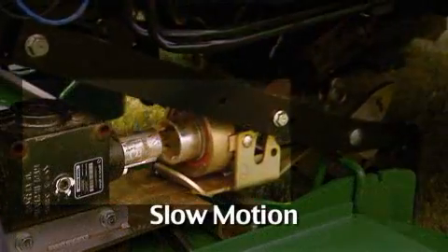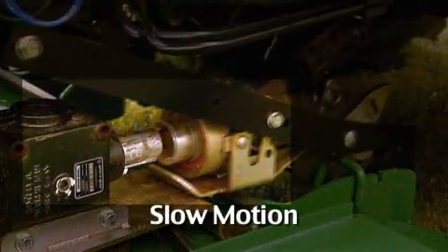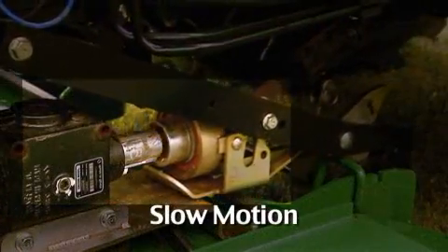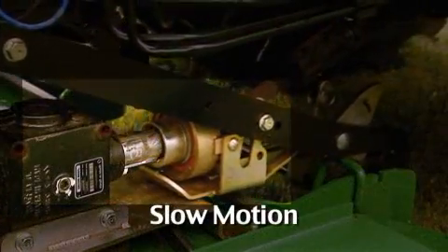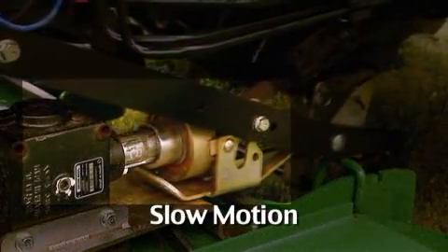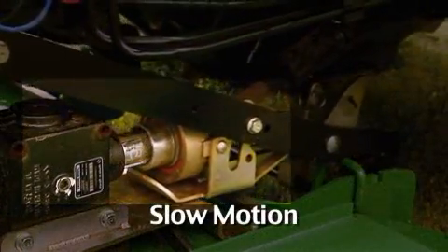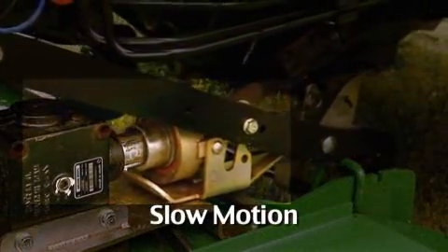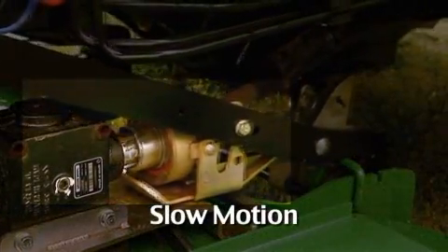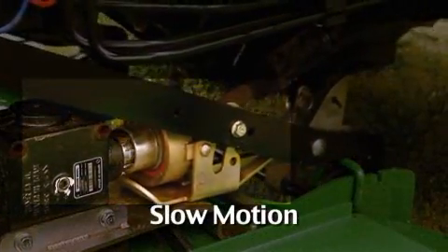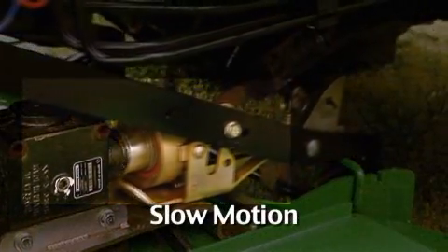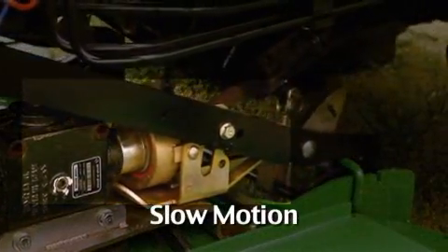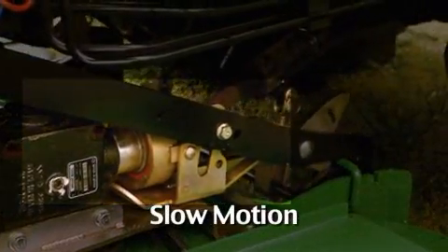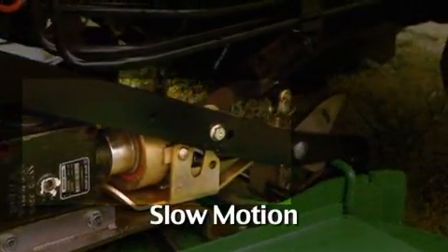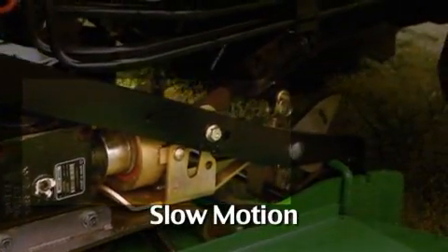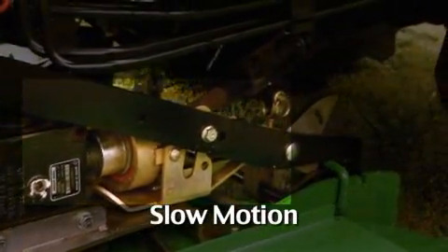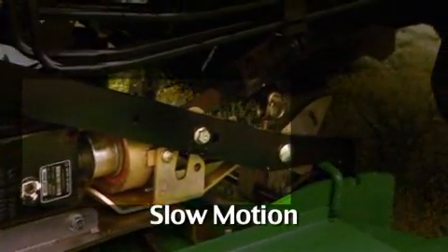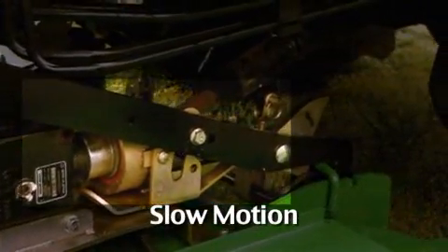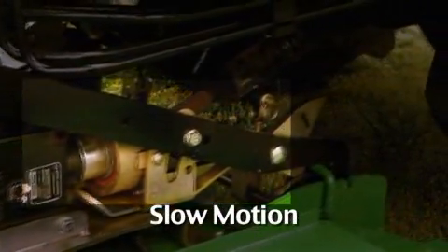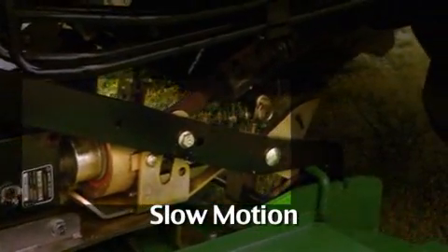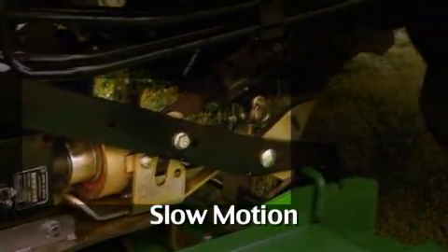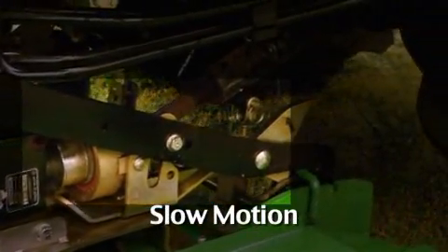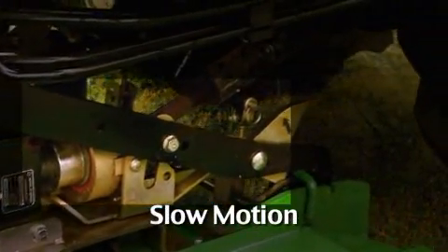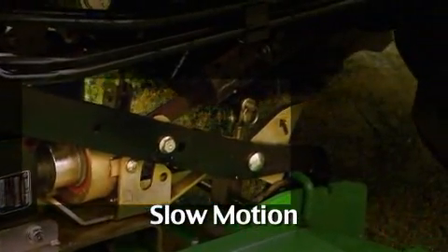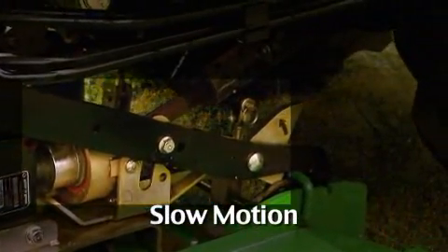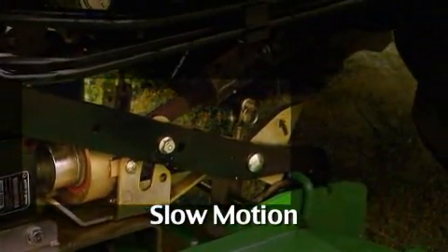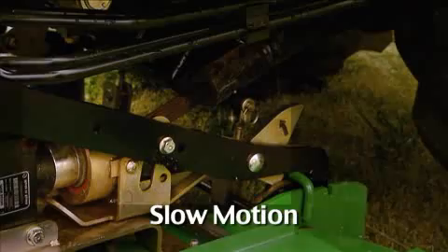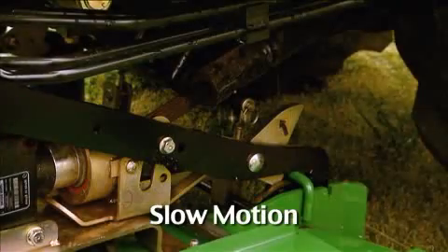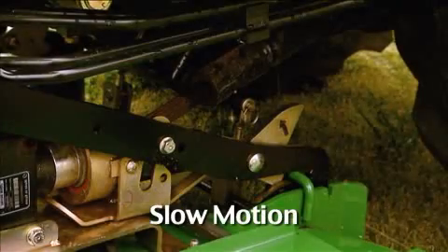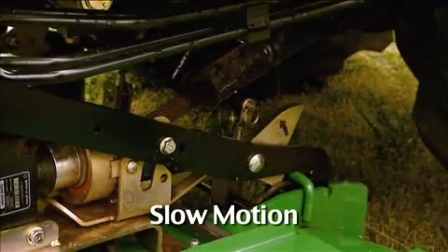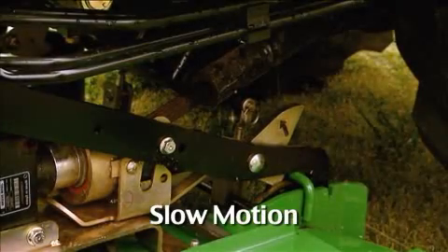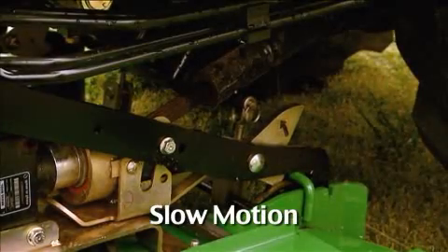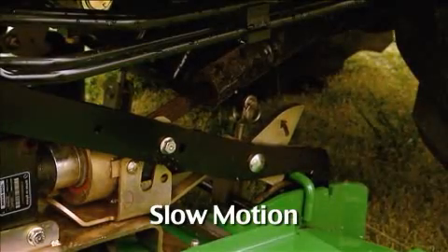Now, watch closely in slow motion as the PTO shaft automatically connects and the latches engage.